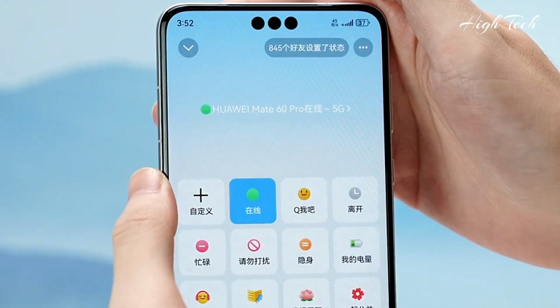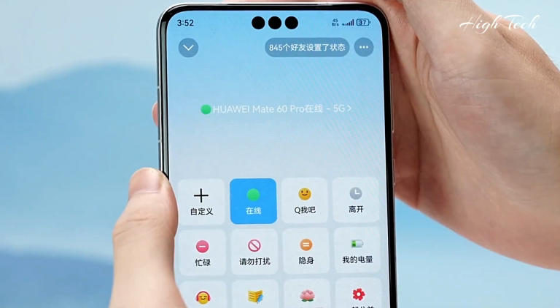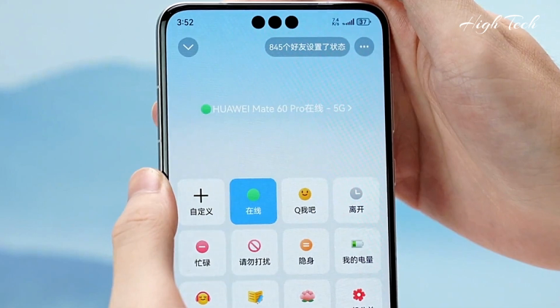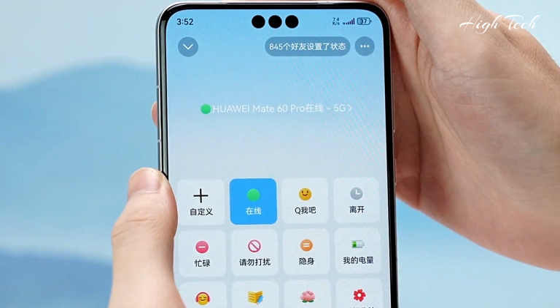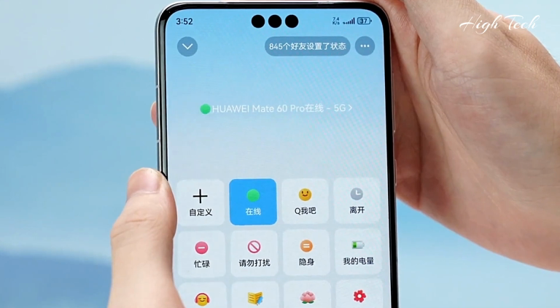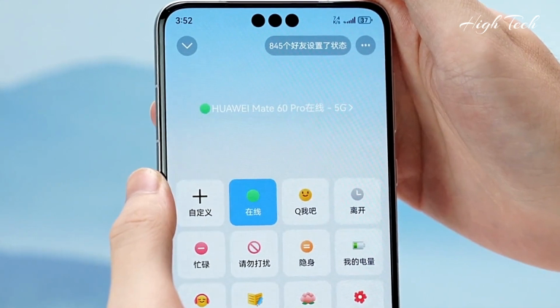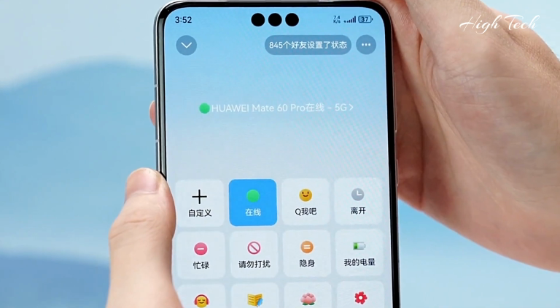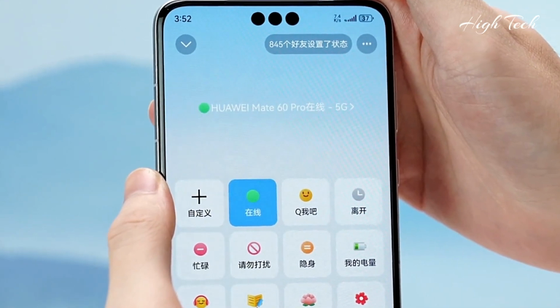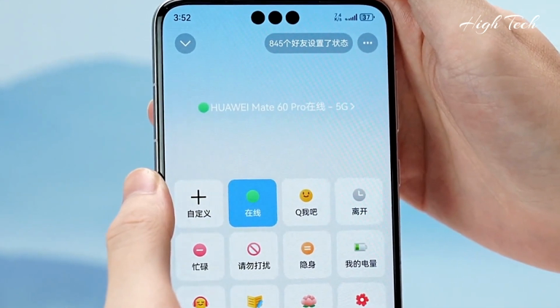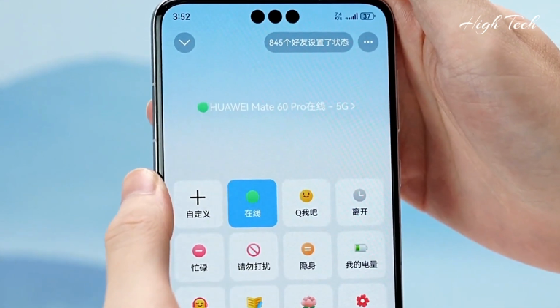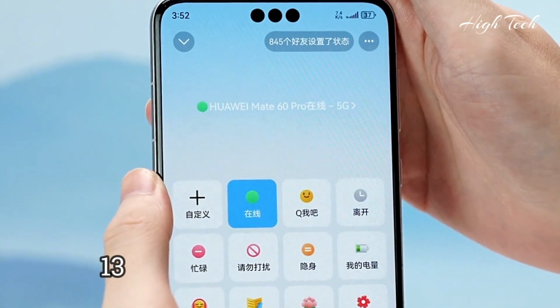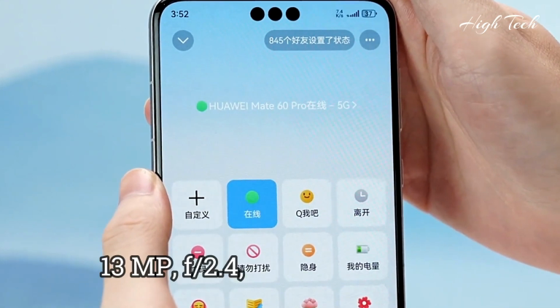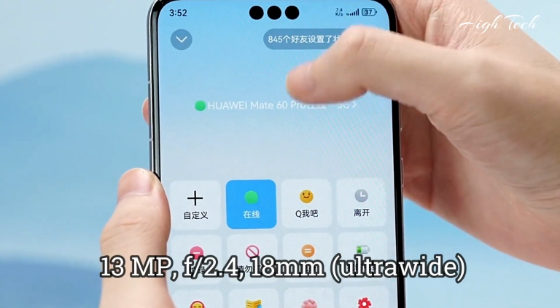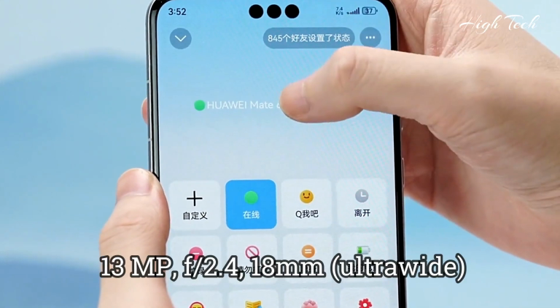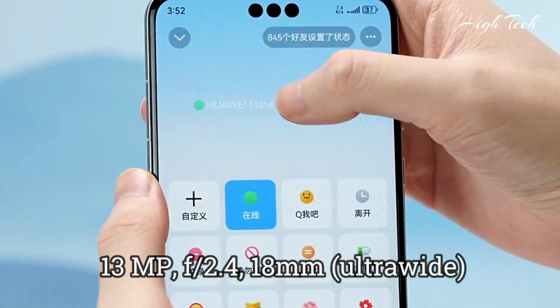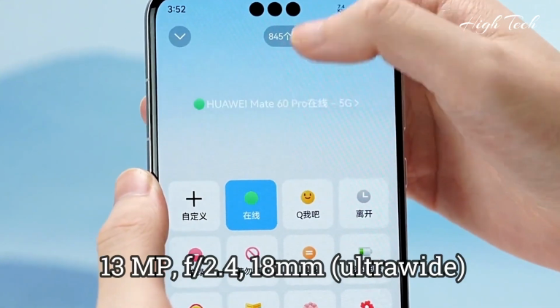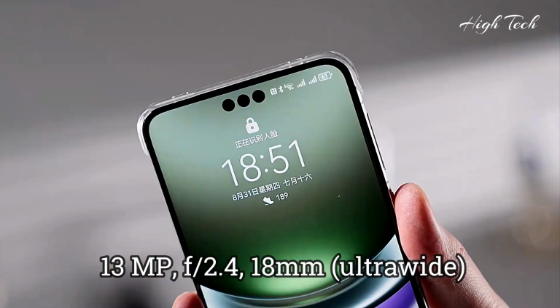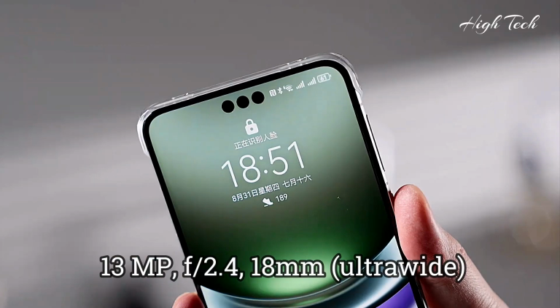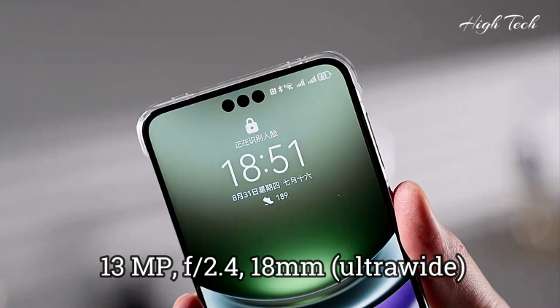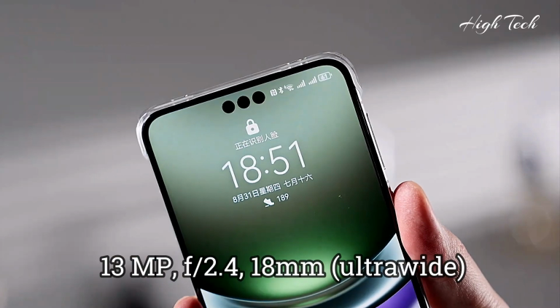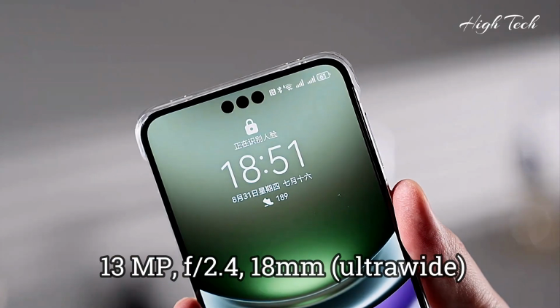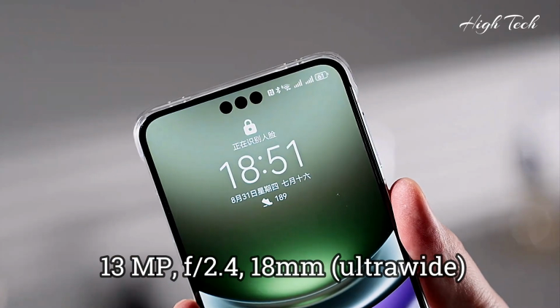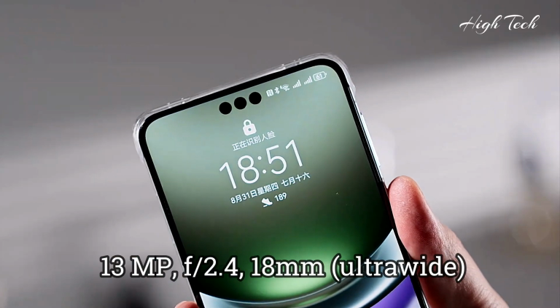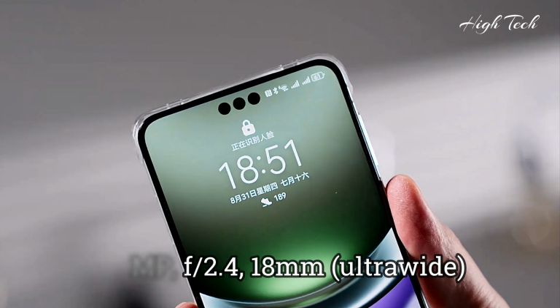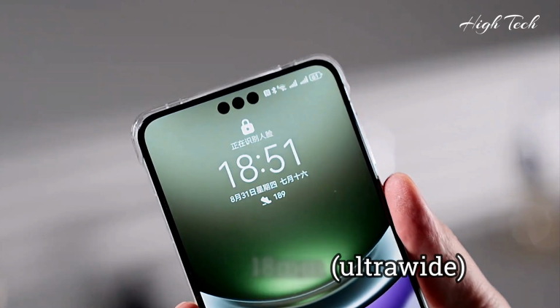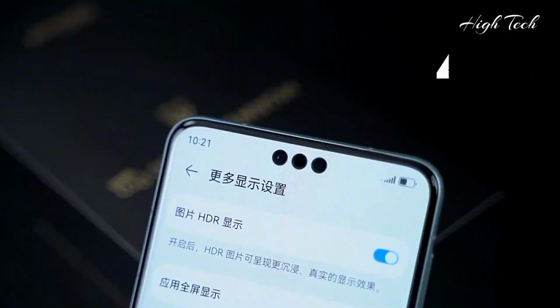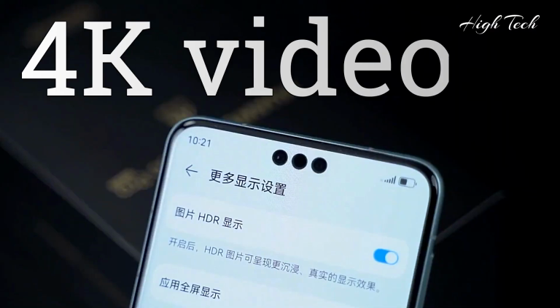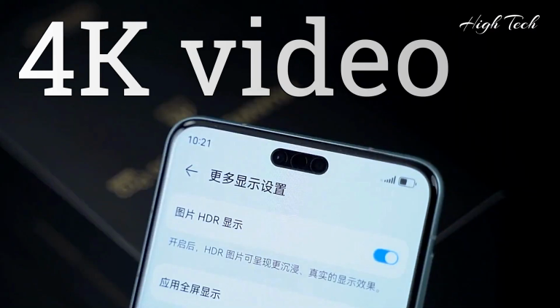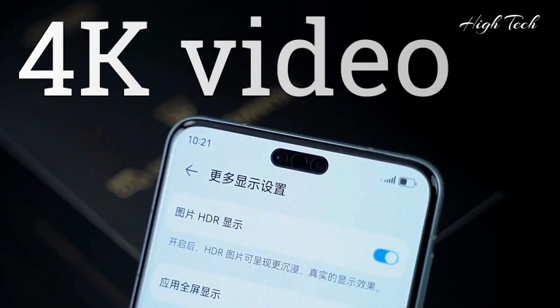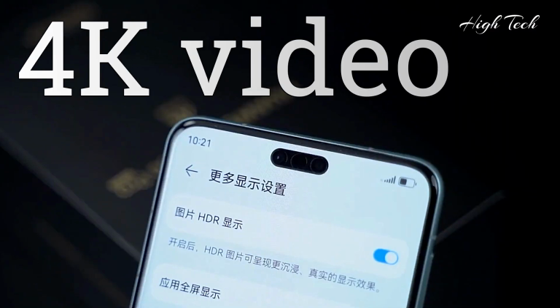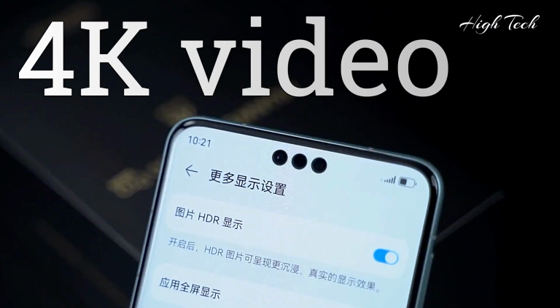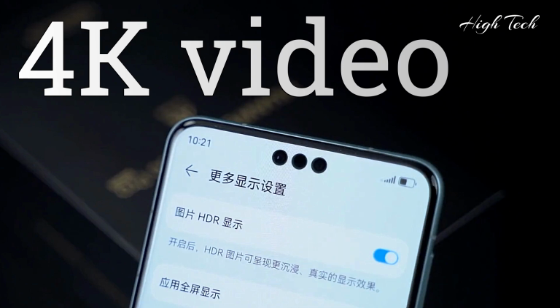Selfie camera: 13MP, with 4K video recording.